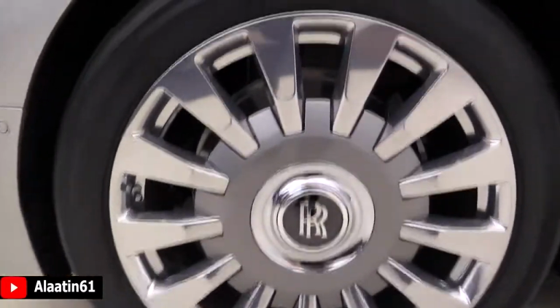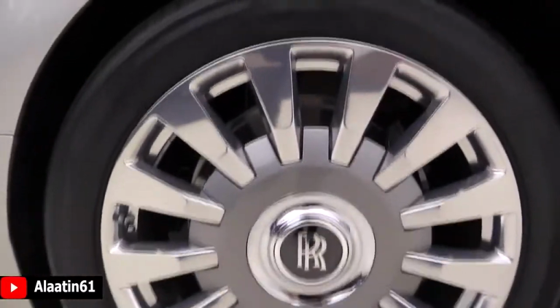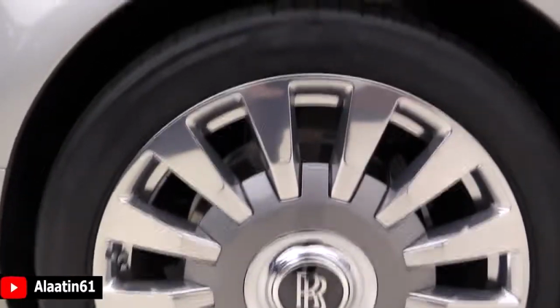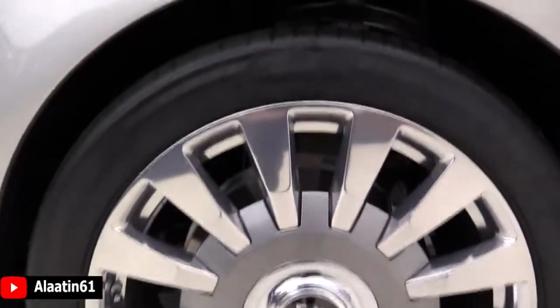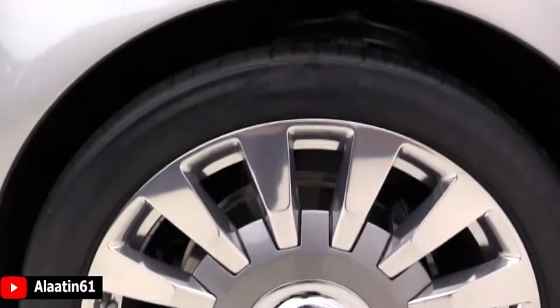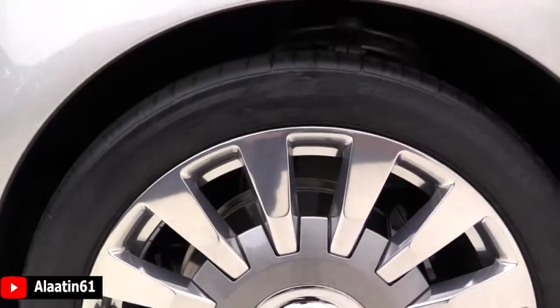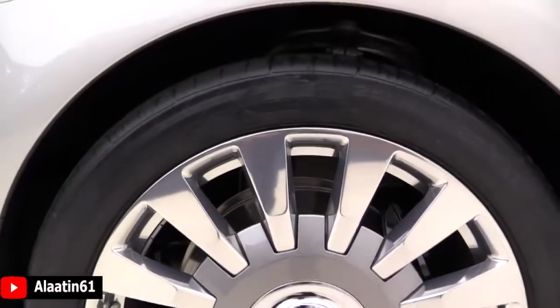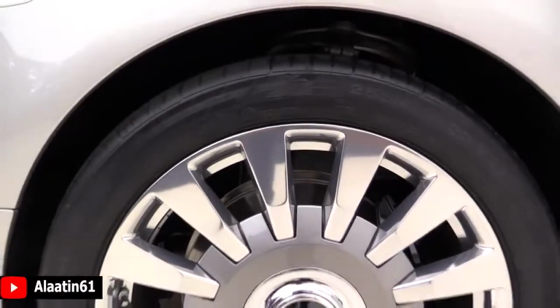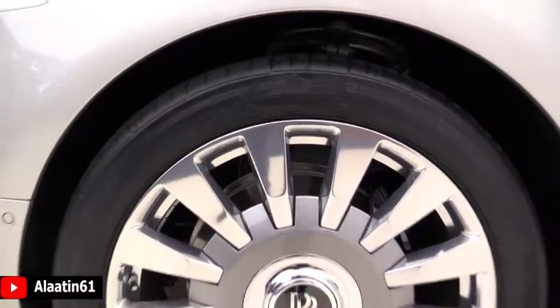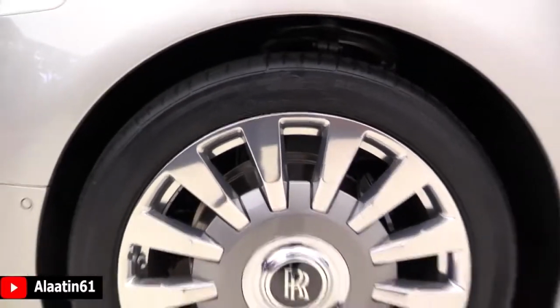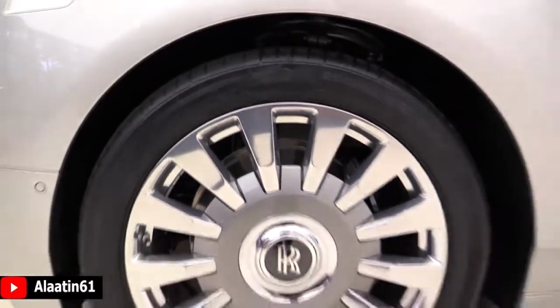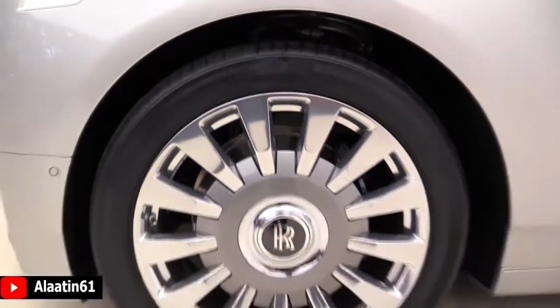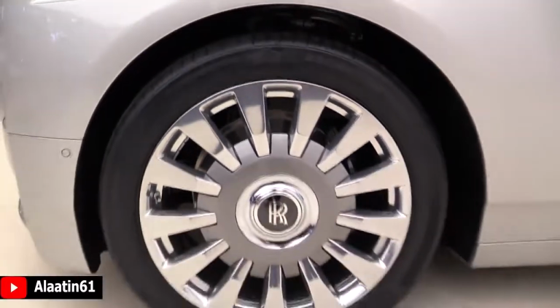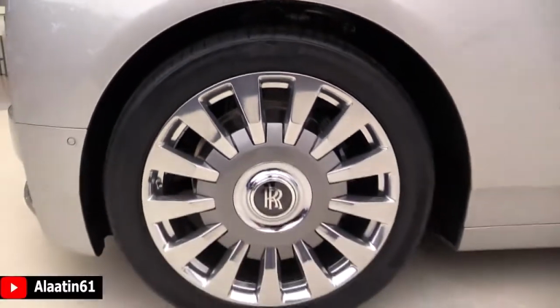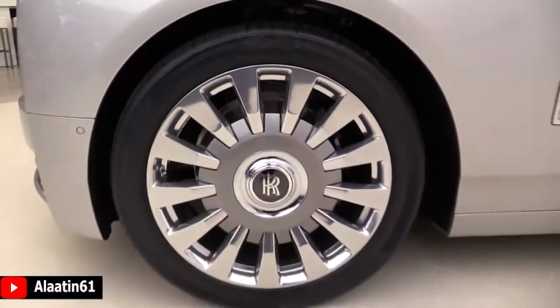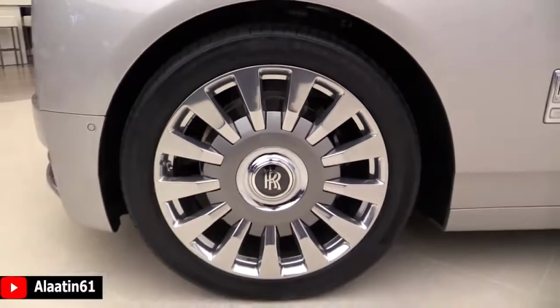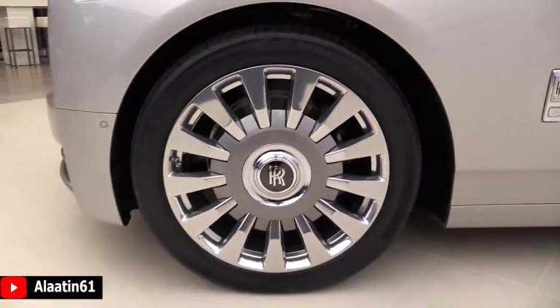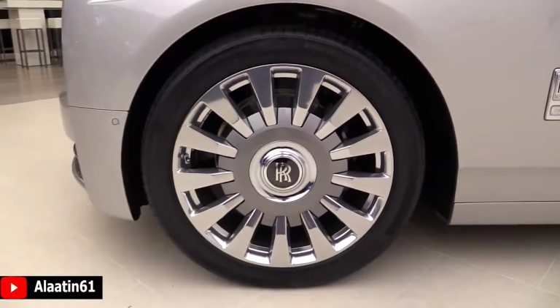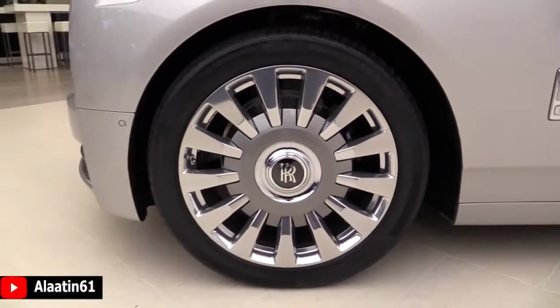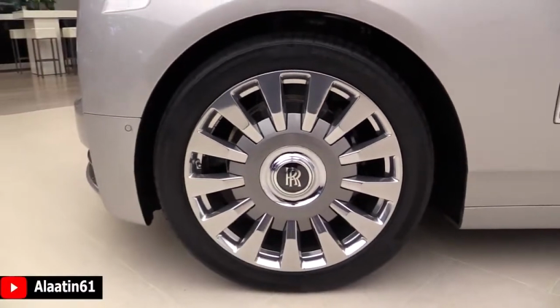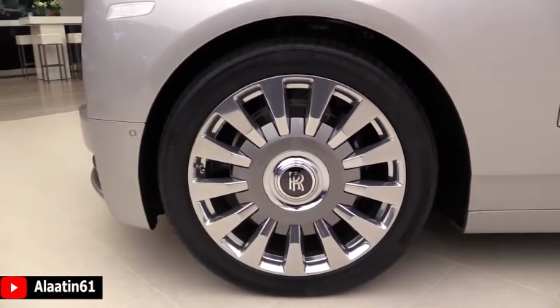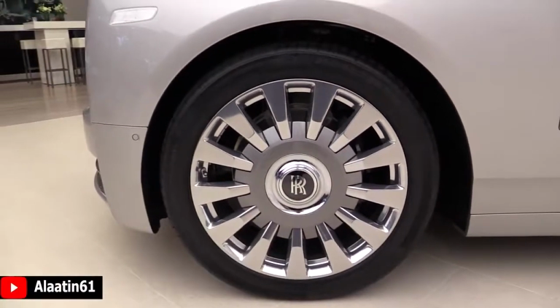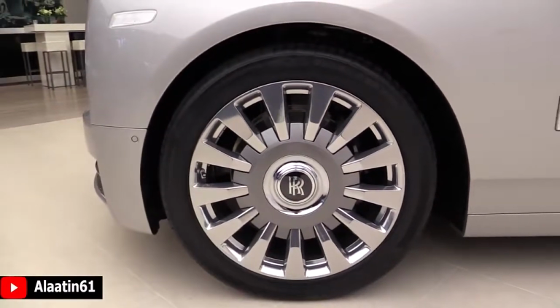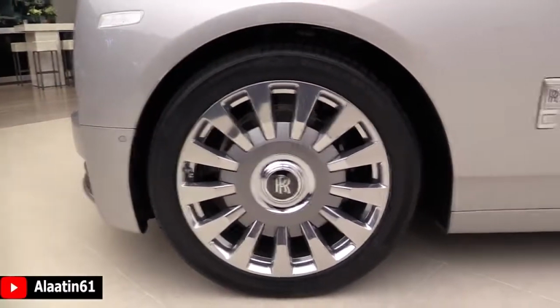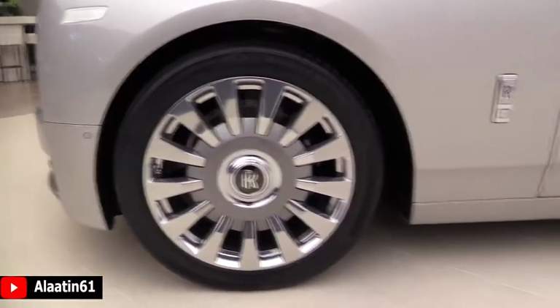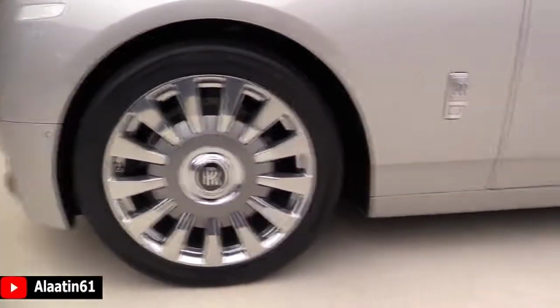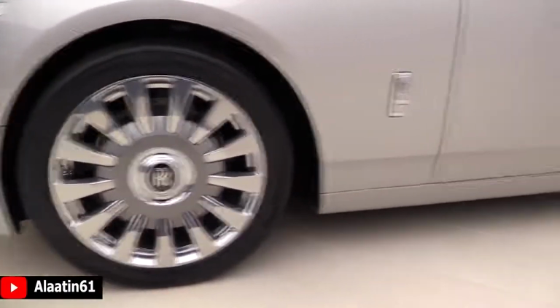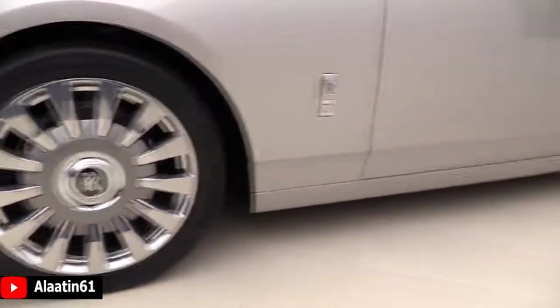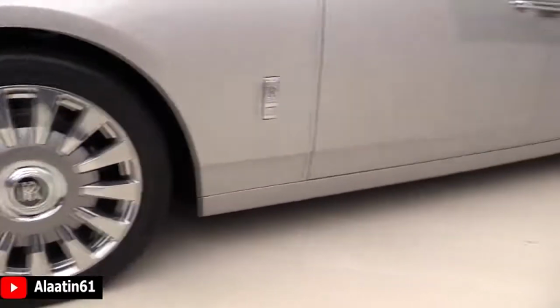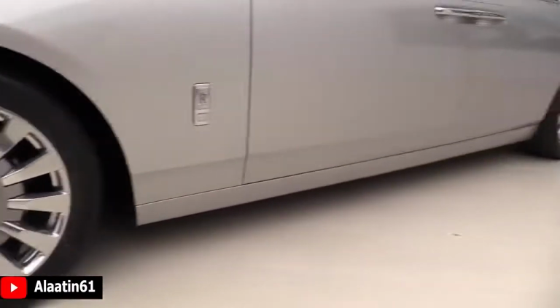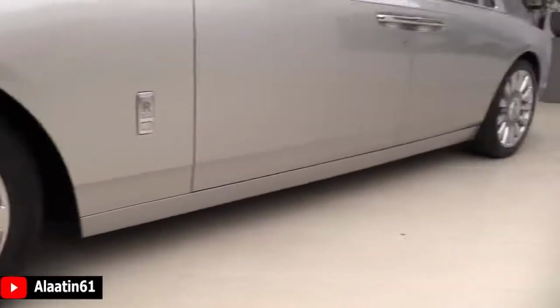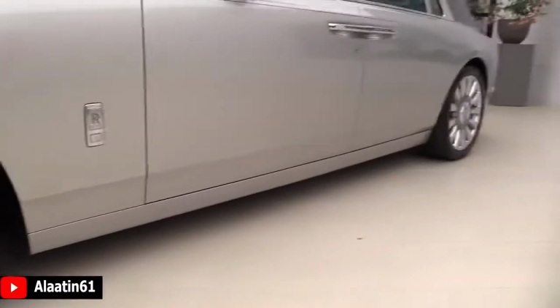With special foam inside, so it's quieter on the road — specially designed with Continental.